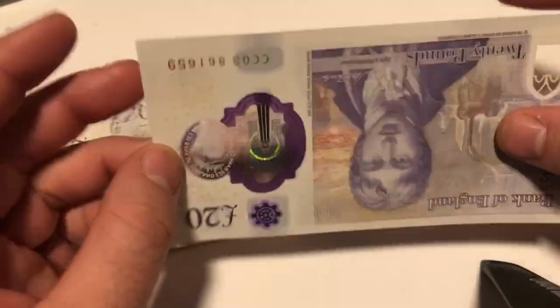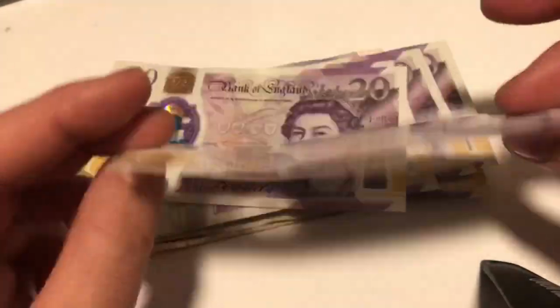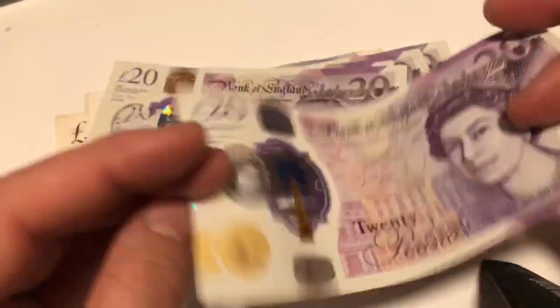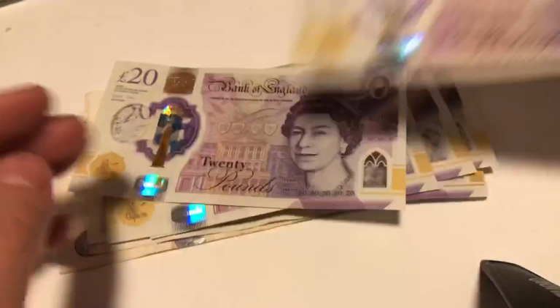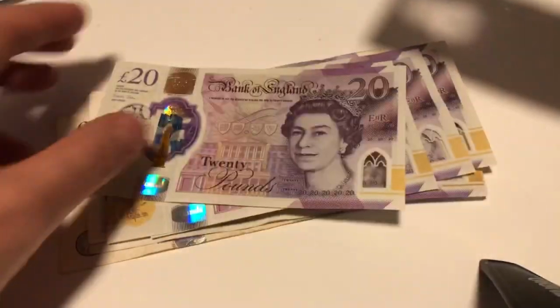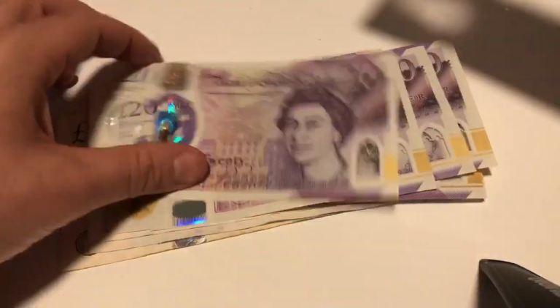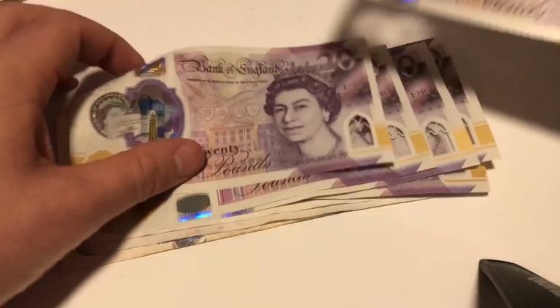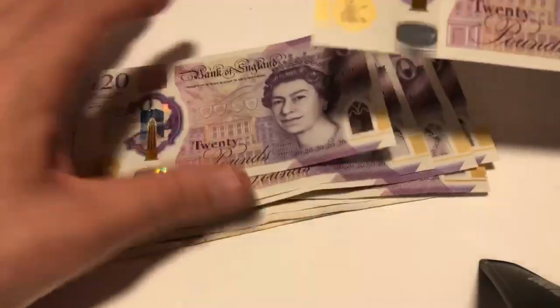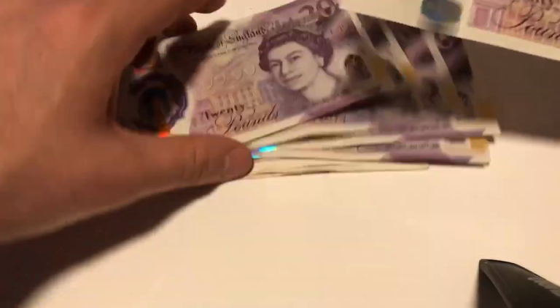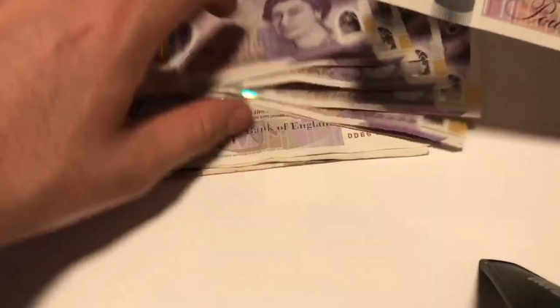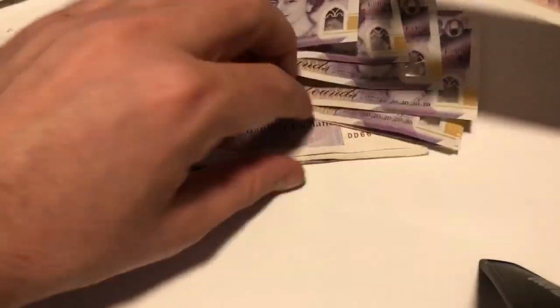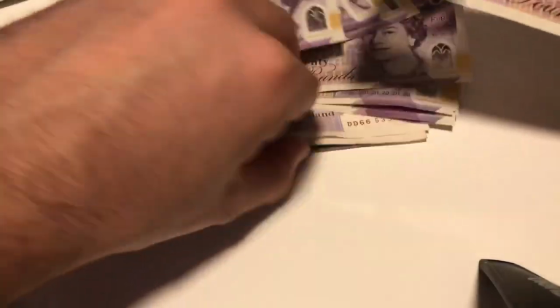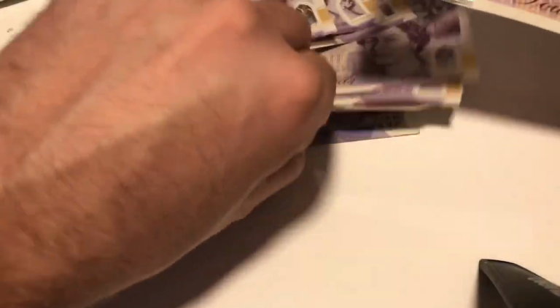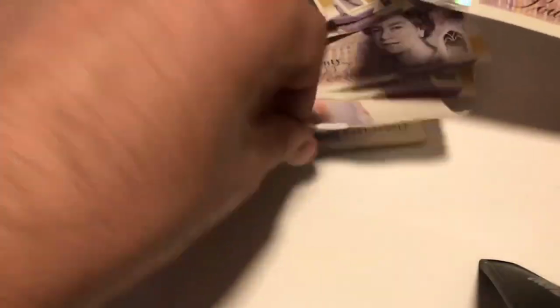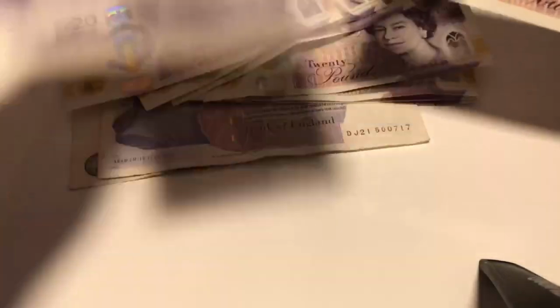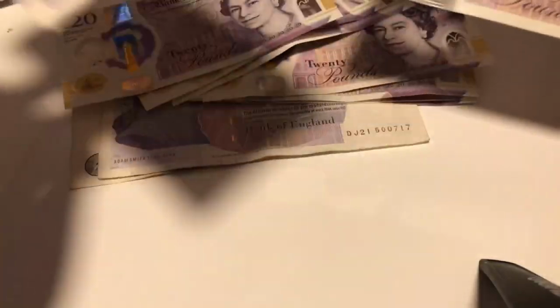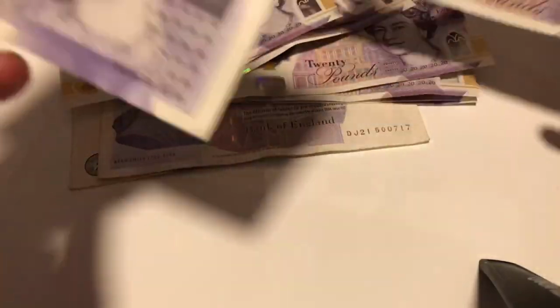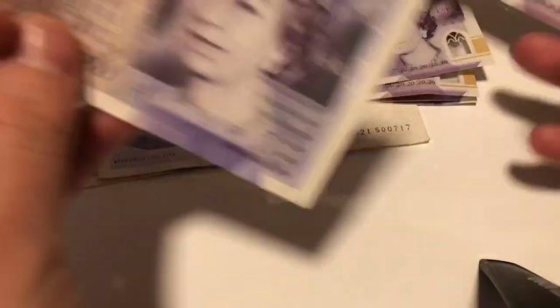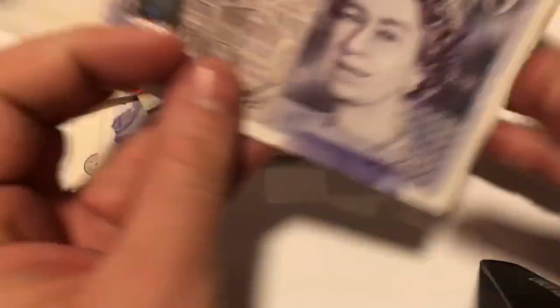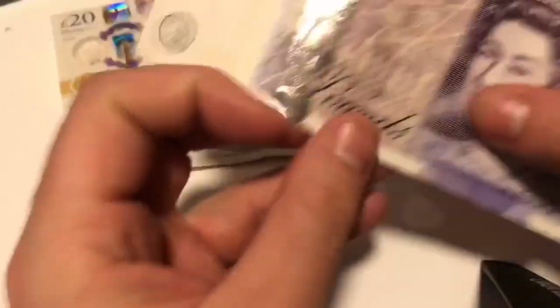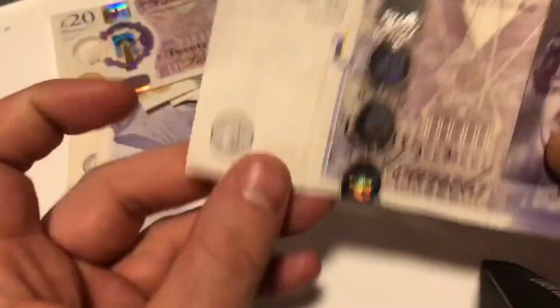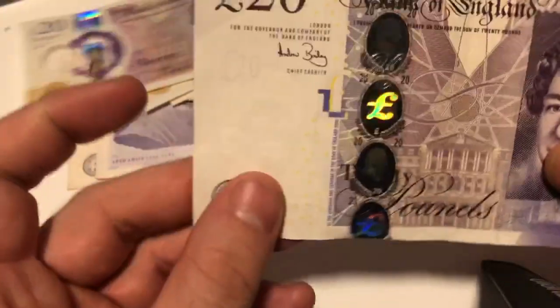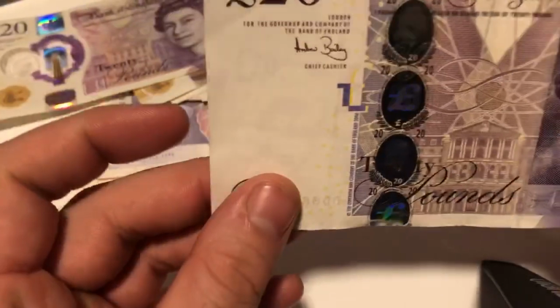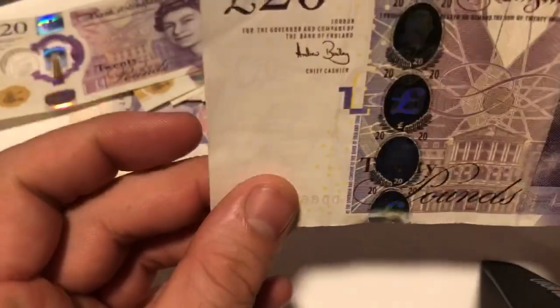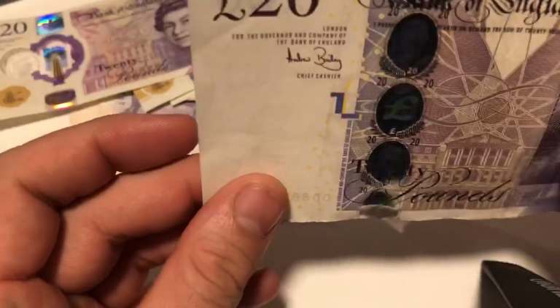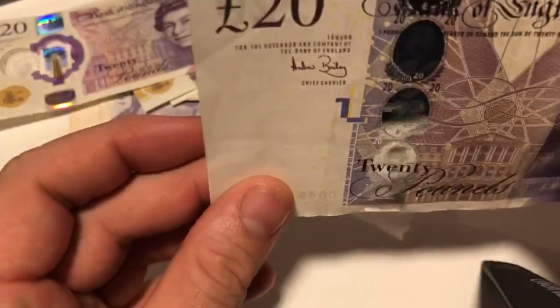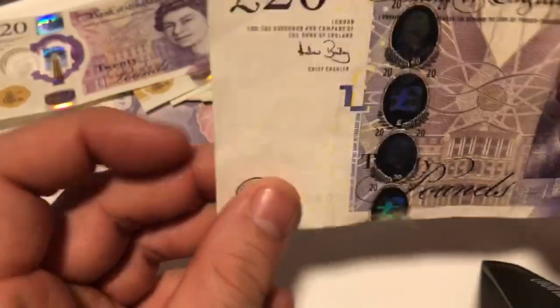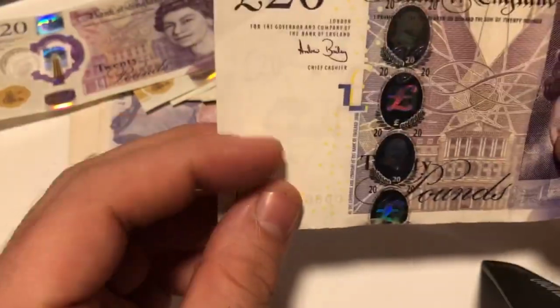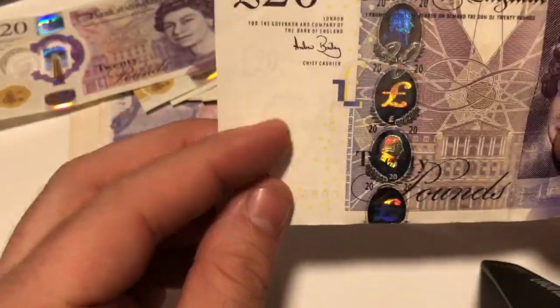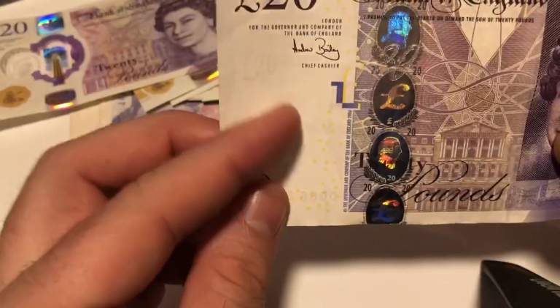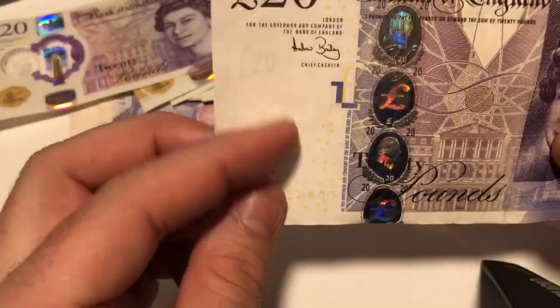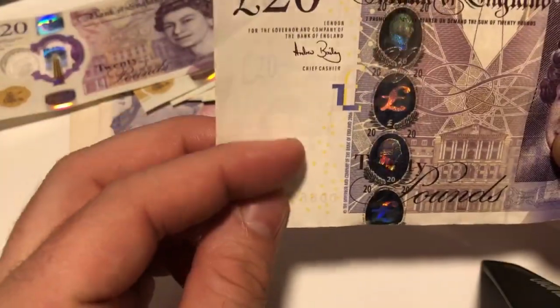If you look at the old notes, the queen used to be — so you hold it up and you can see the queen.